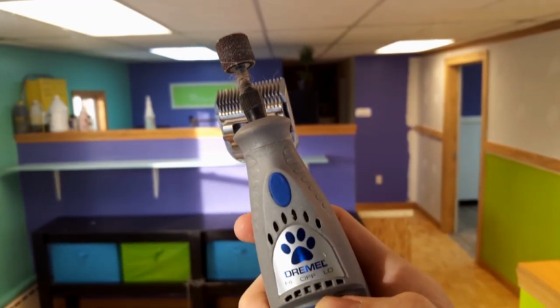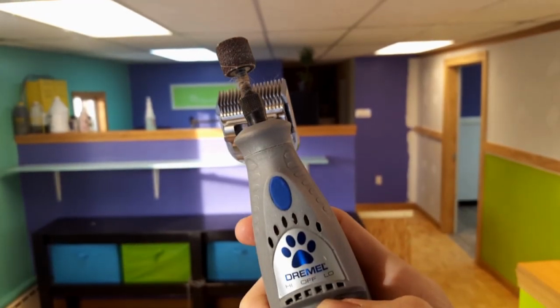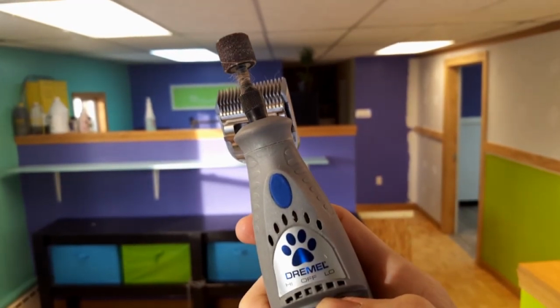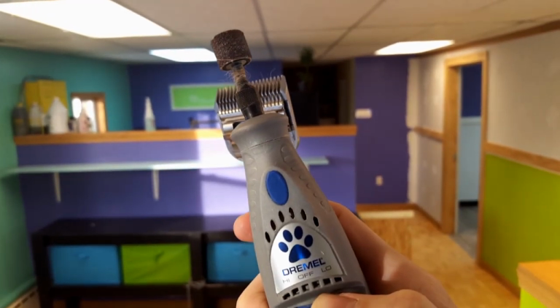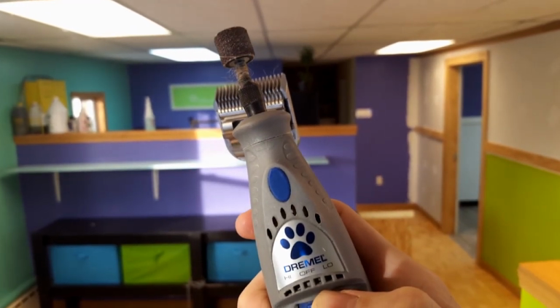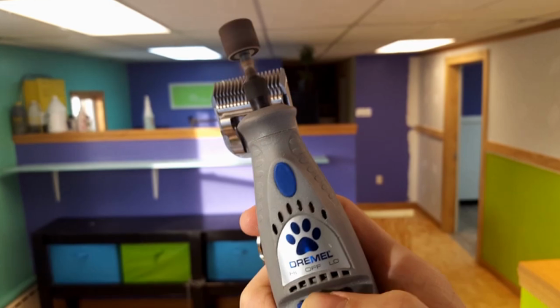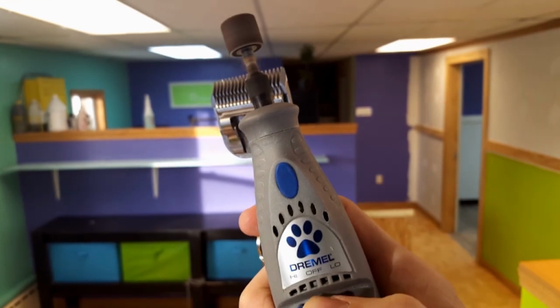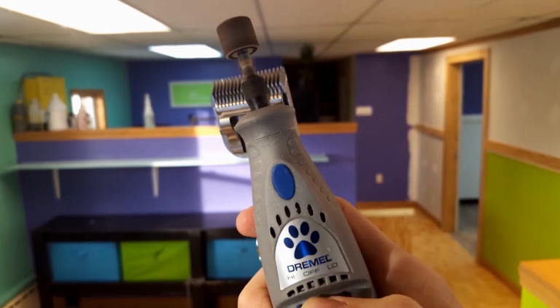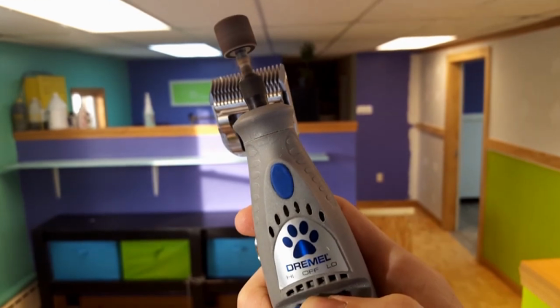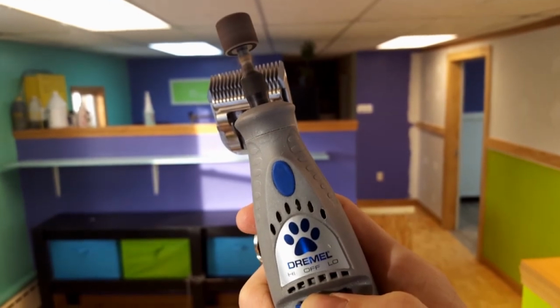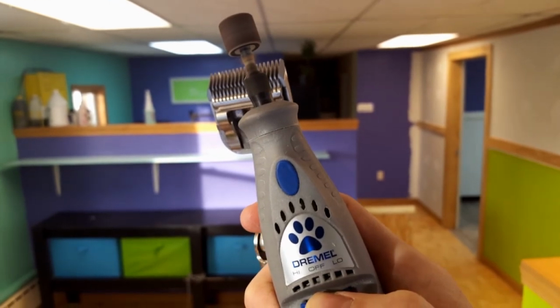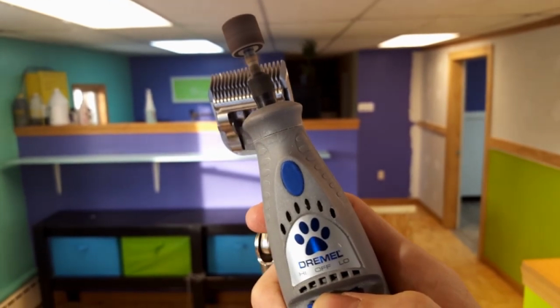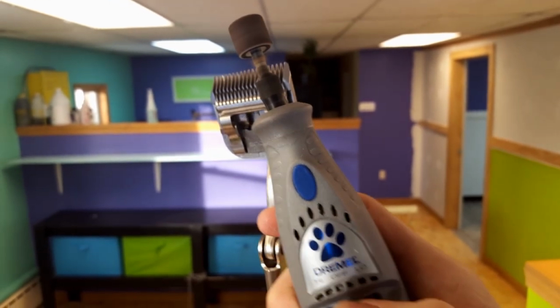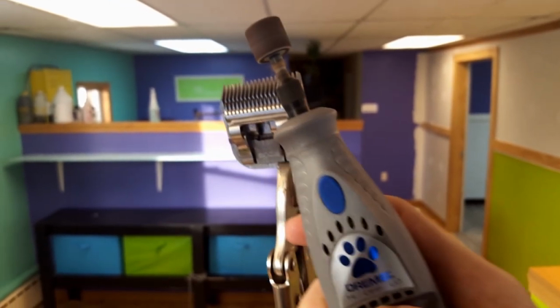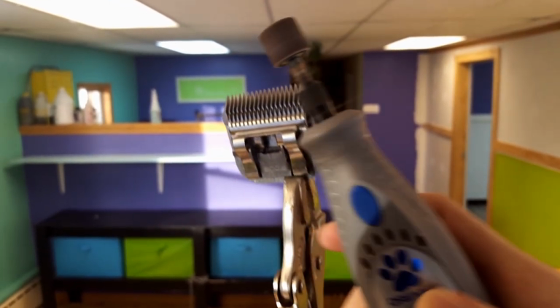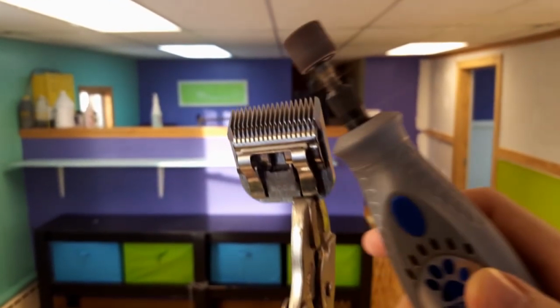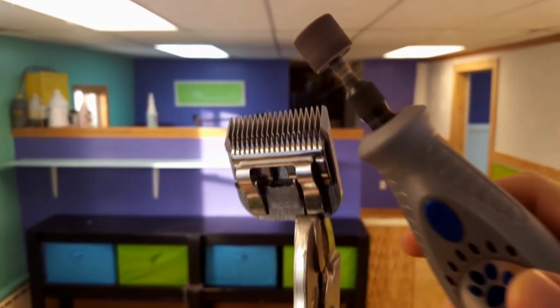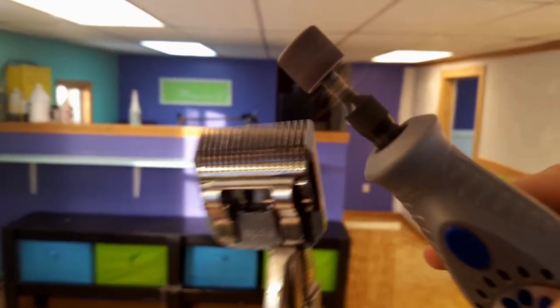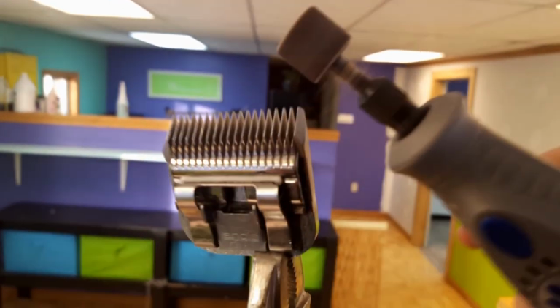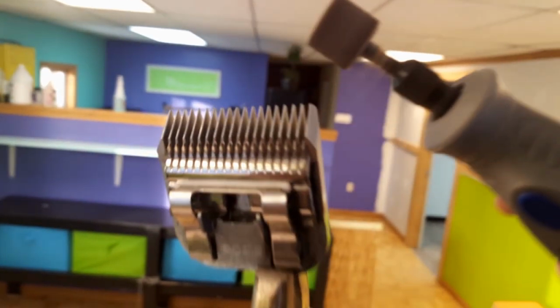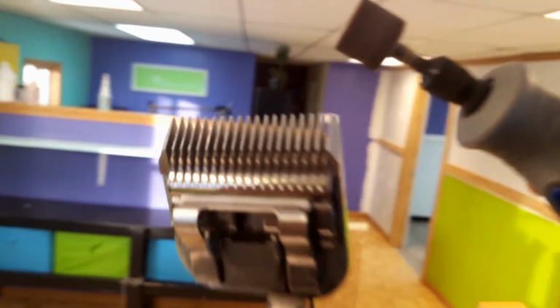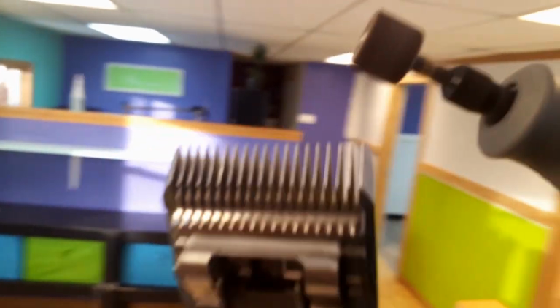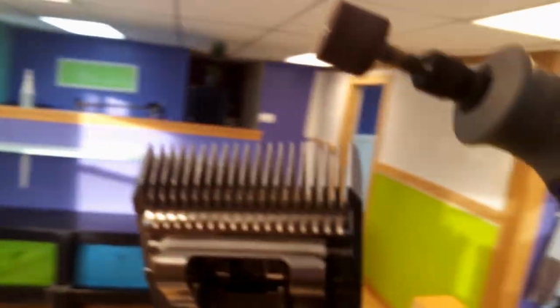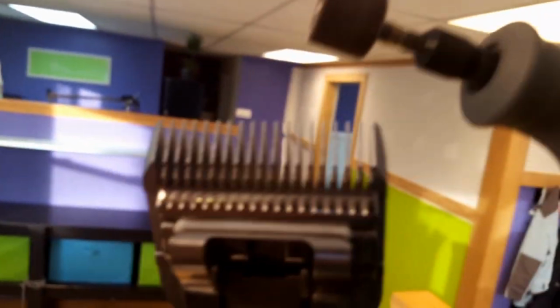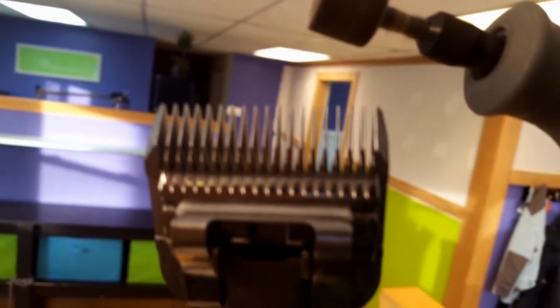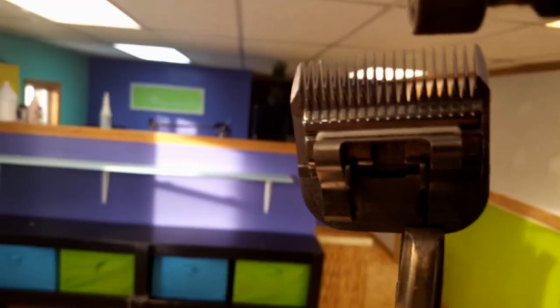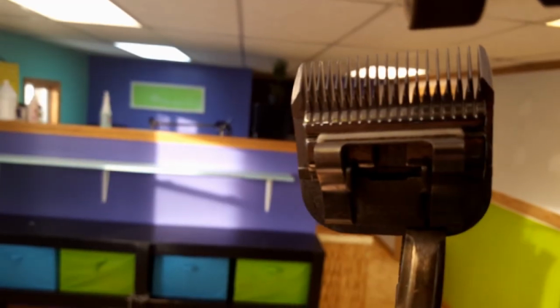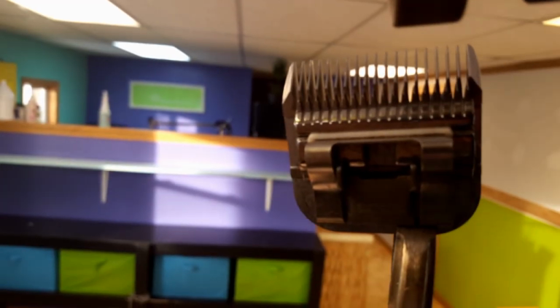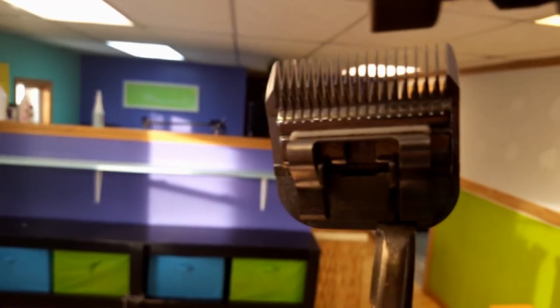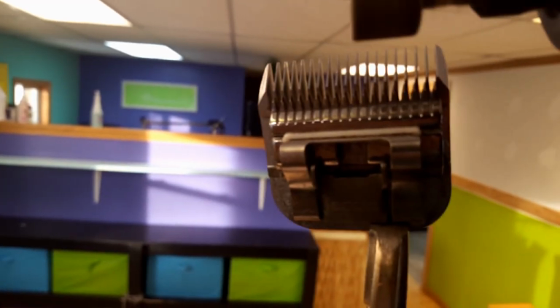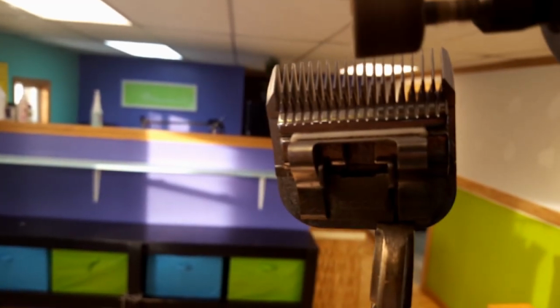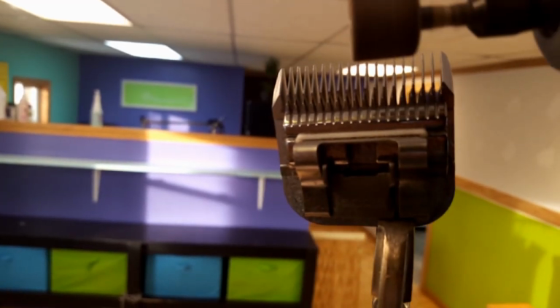Here's where it starts getting fun. Turn your grinder on and make sure to sharpen away from you.